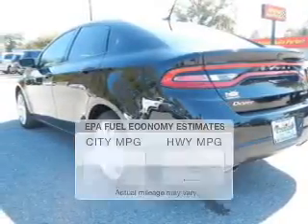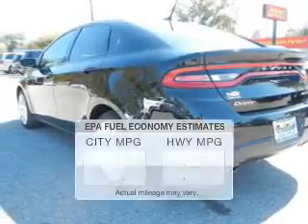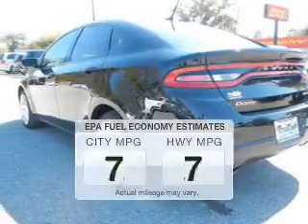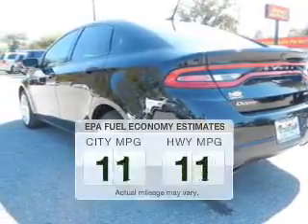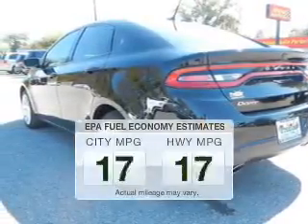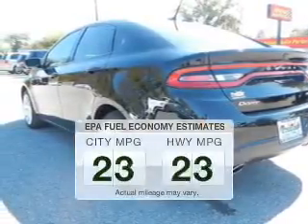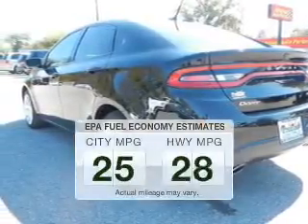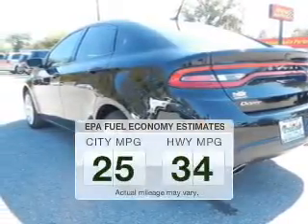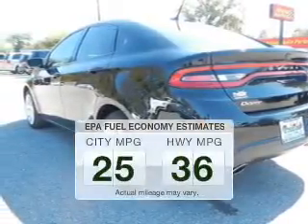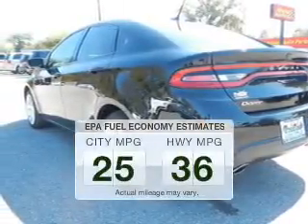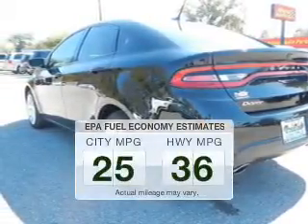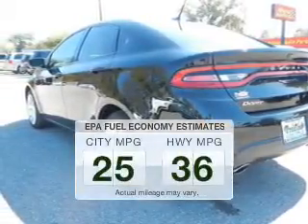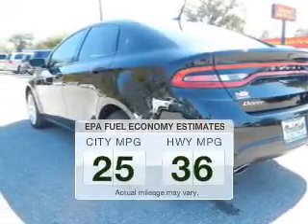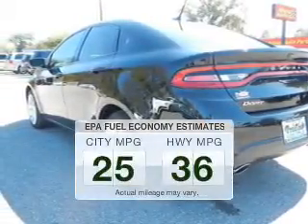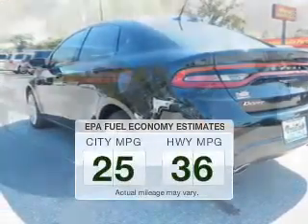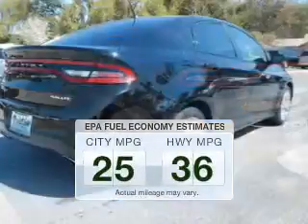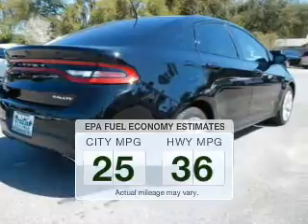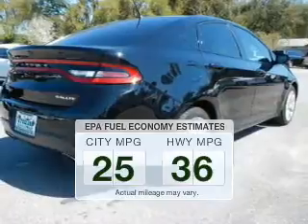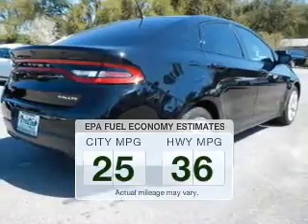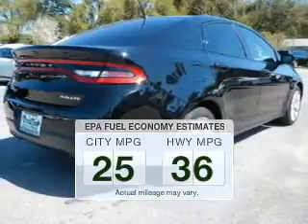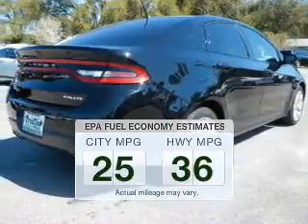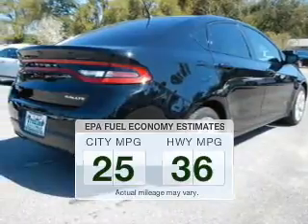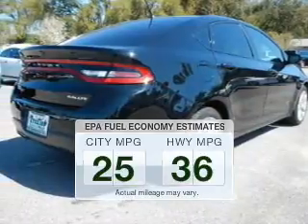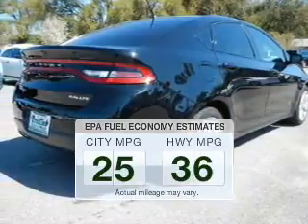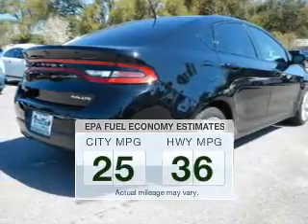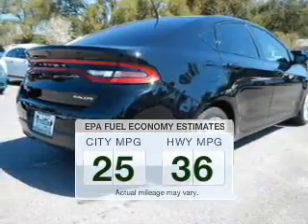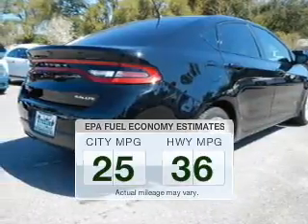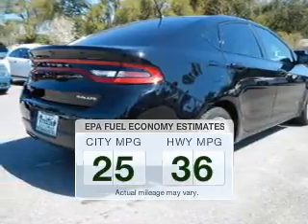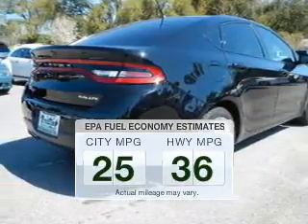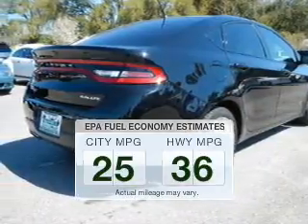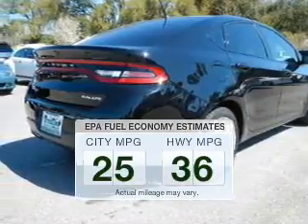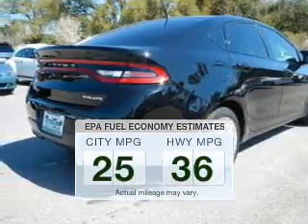Save your money. Make less trips to the gas station to fill your gas tank when driving this fuel-efficient vehicle.